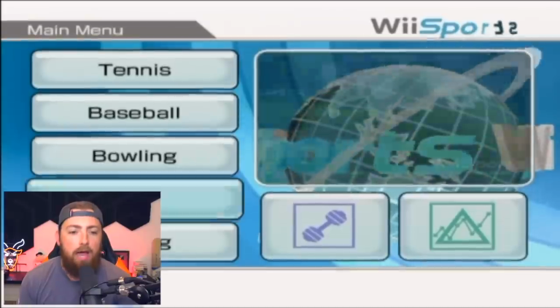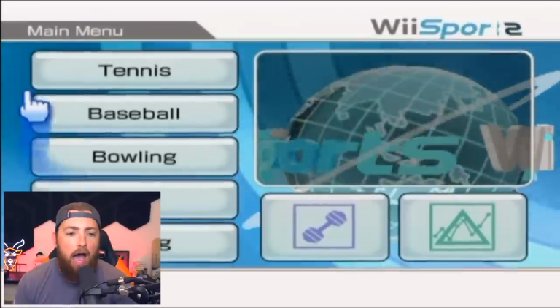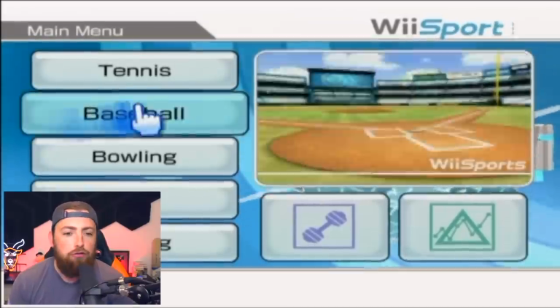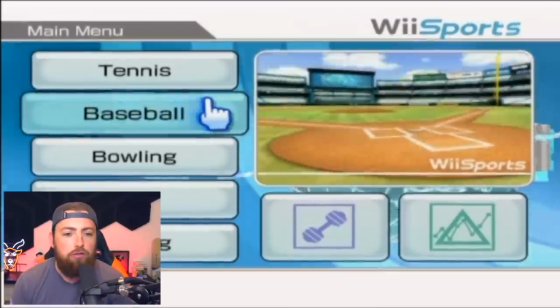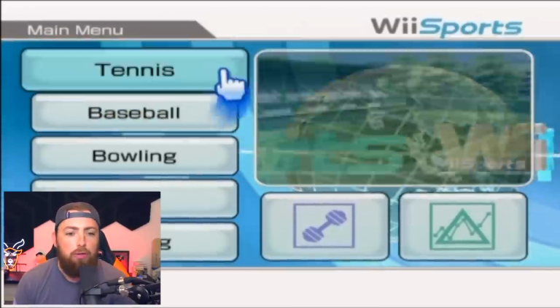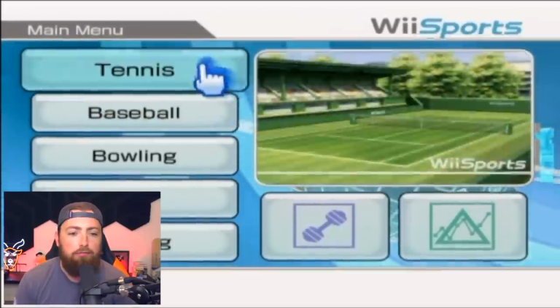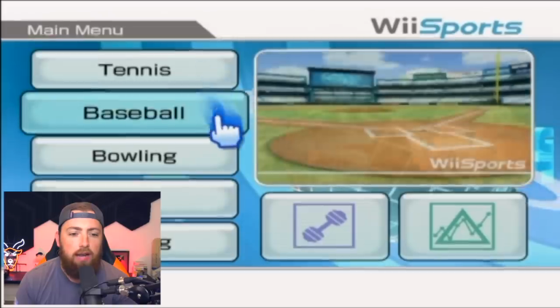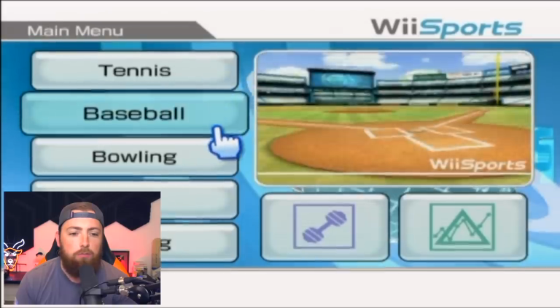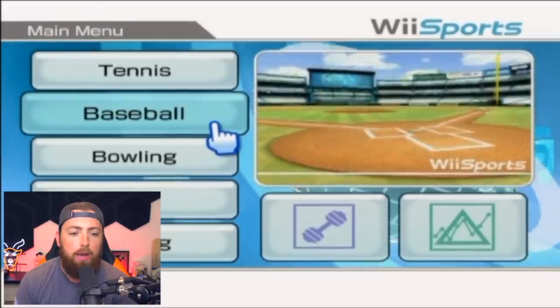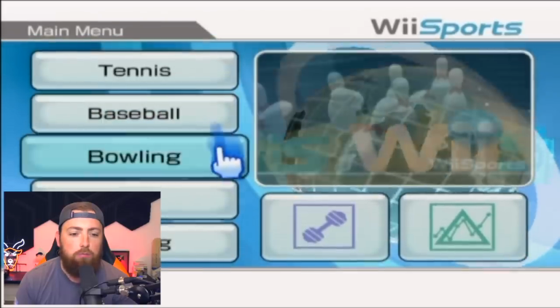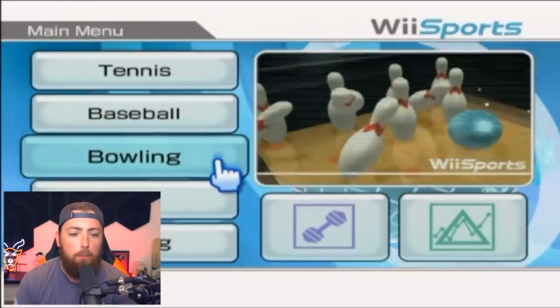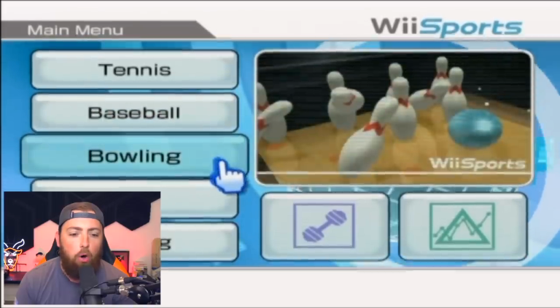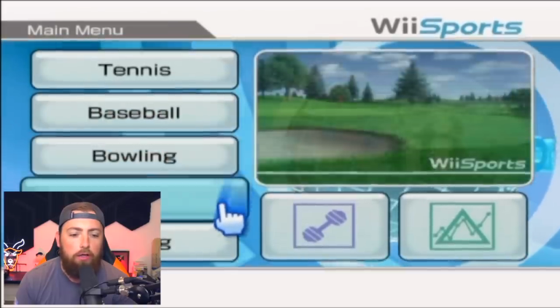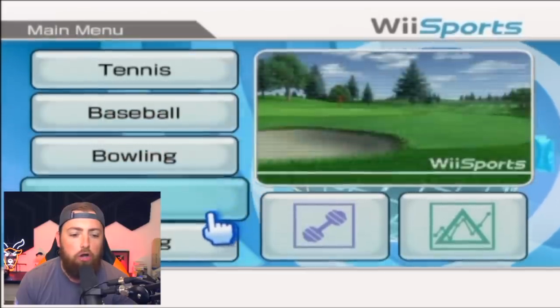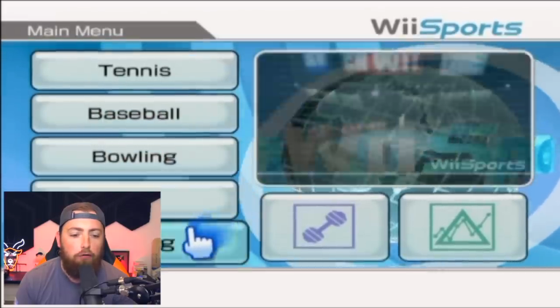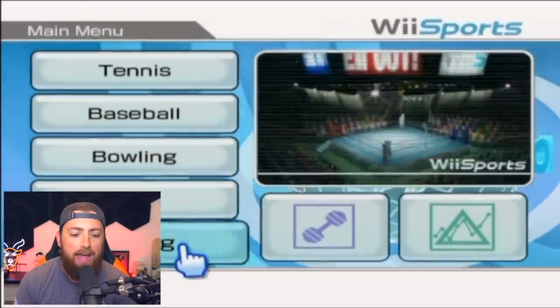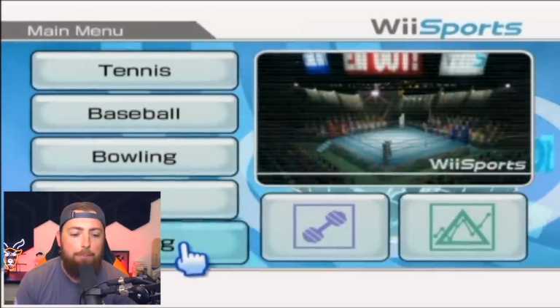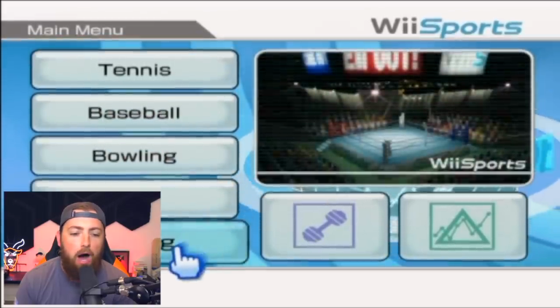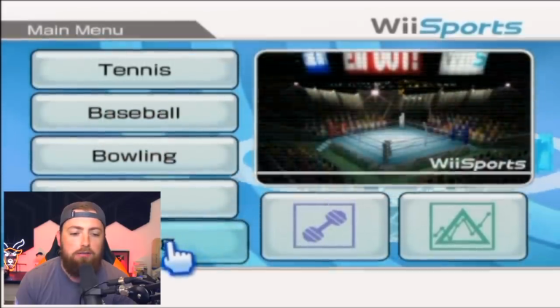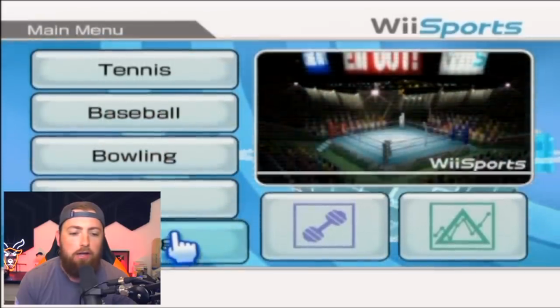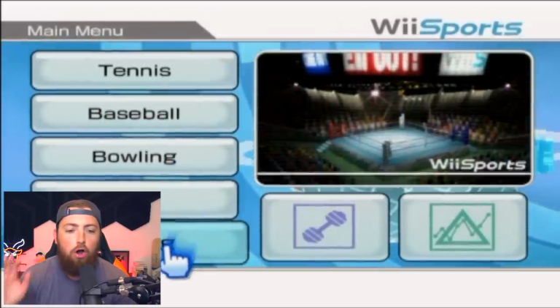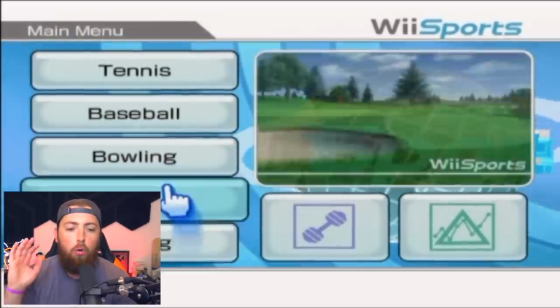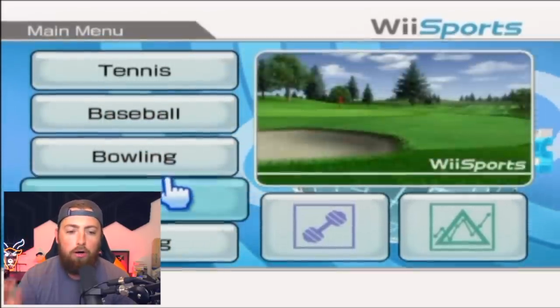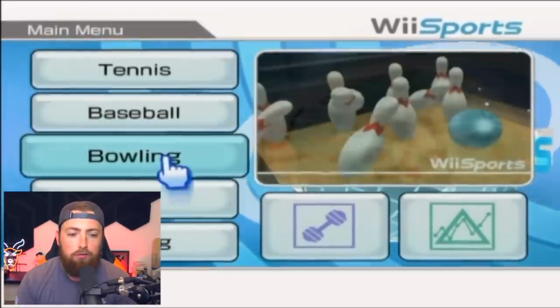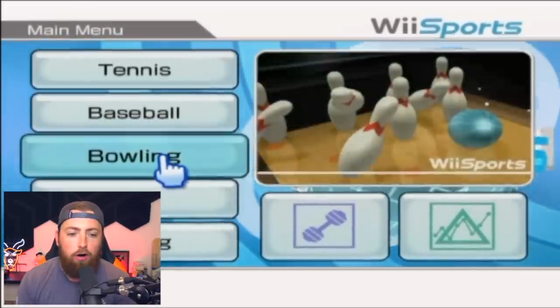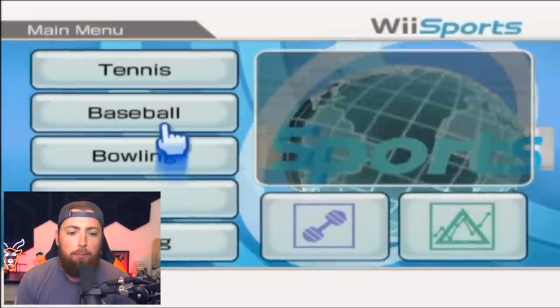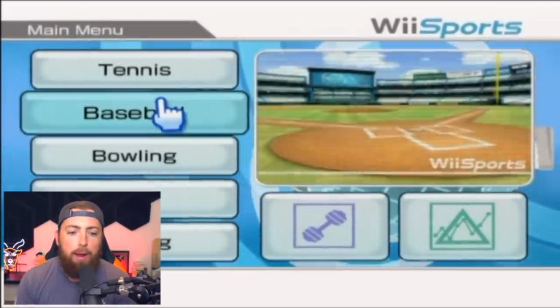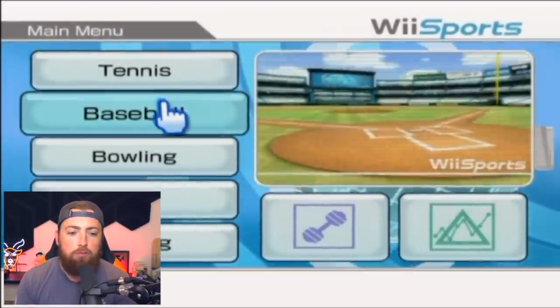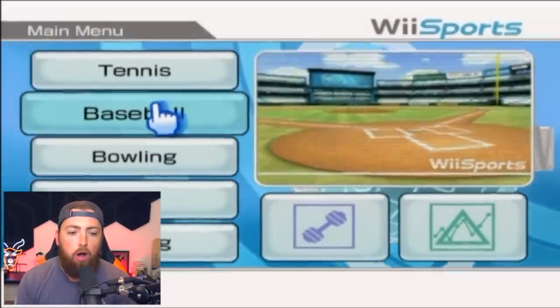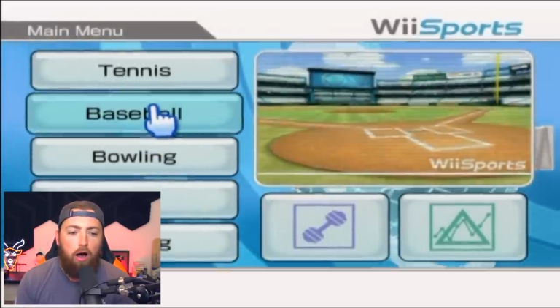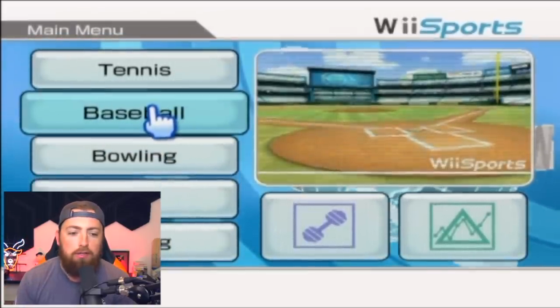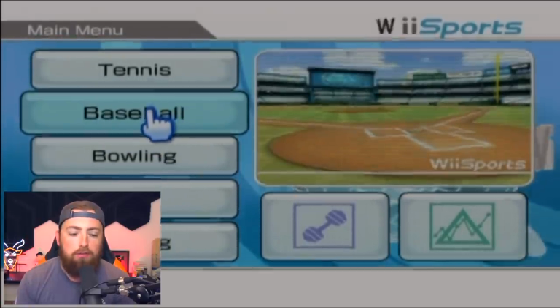As you can see, we have tennis, baseball, bowling, golf, and boxing. We're going to start out with baseball, obviously.